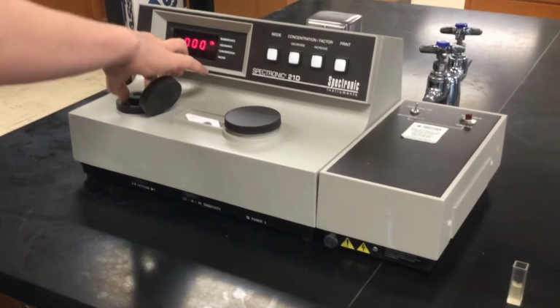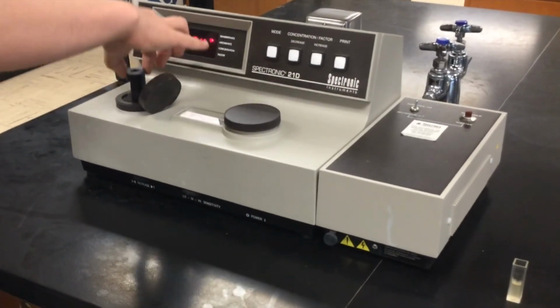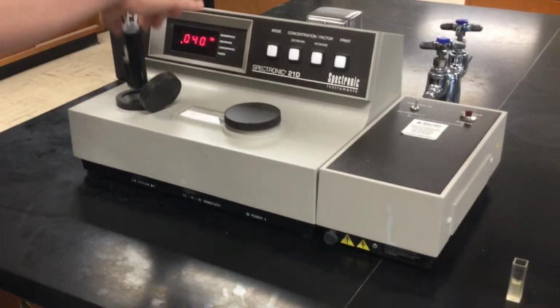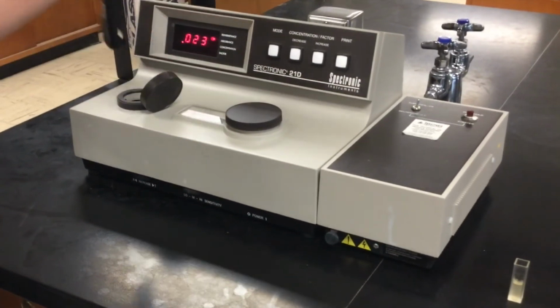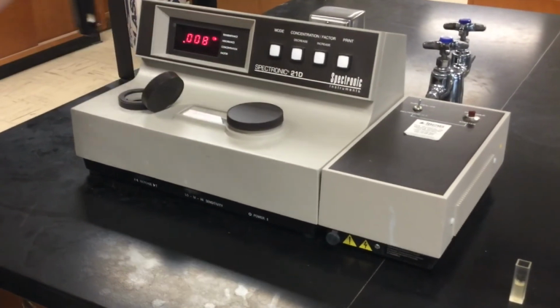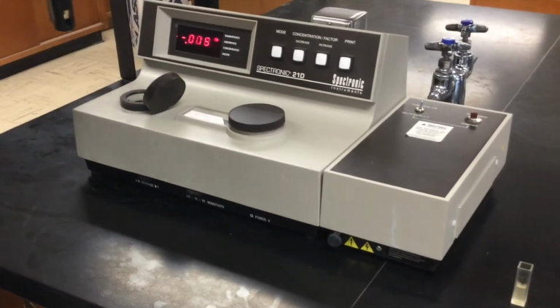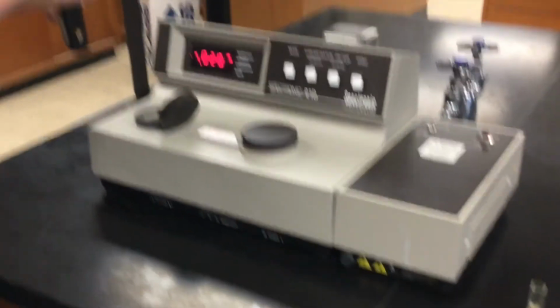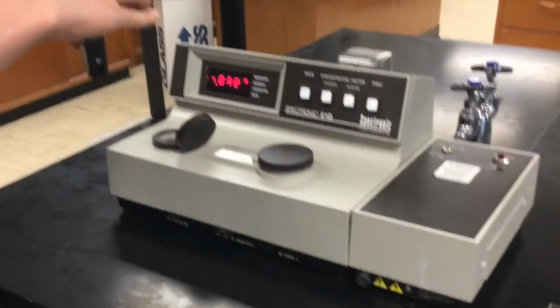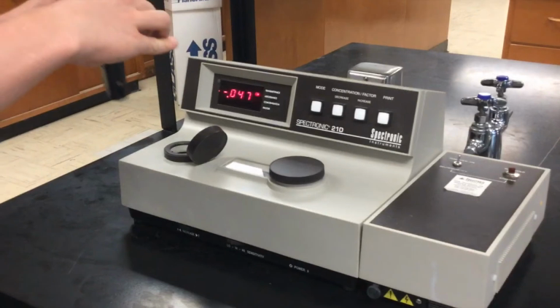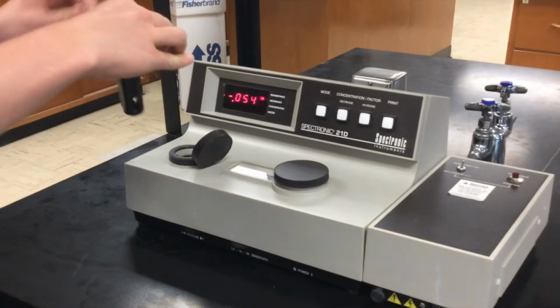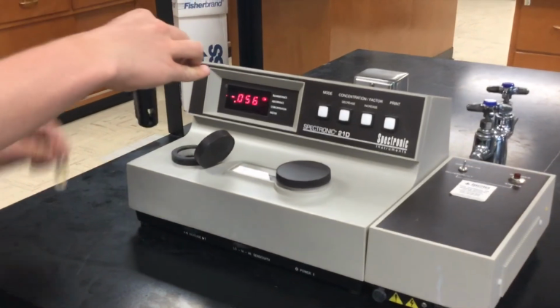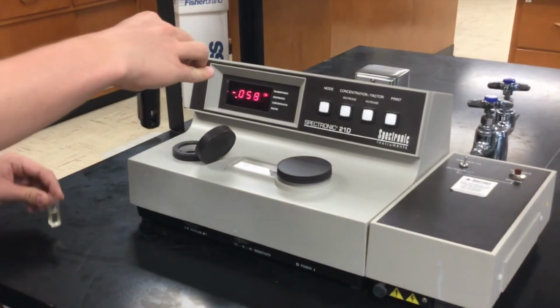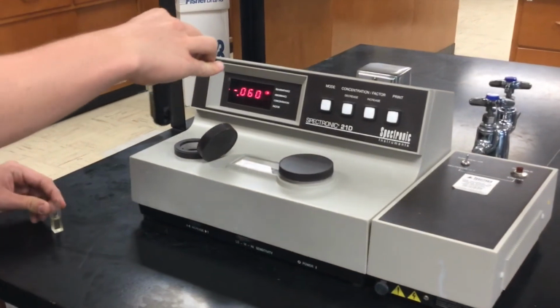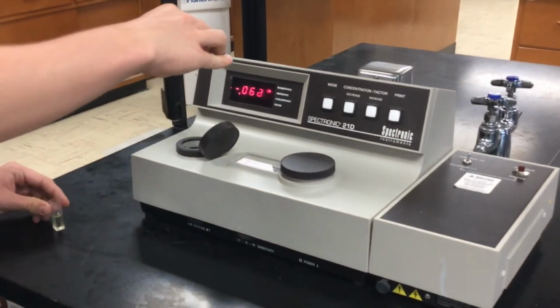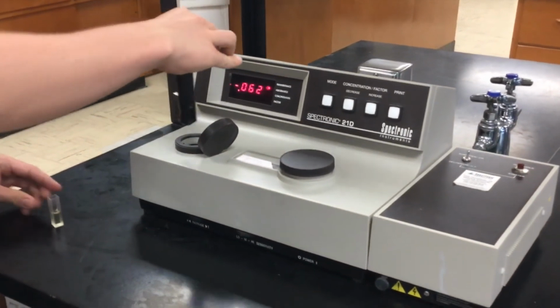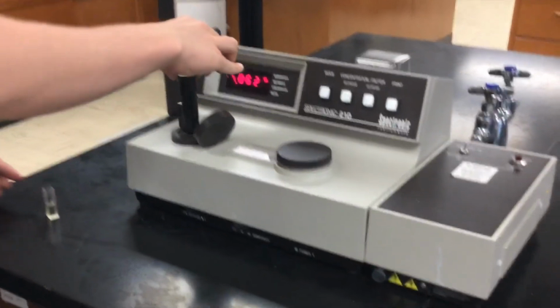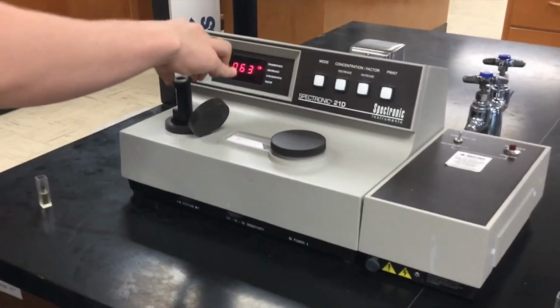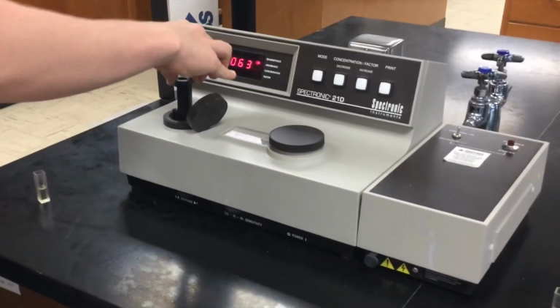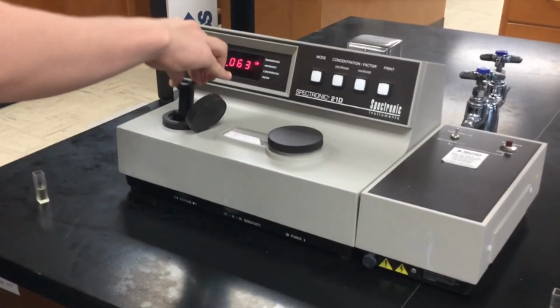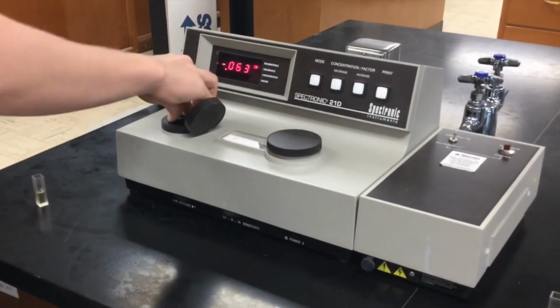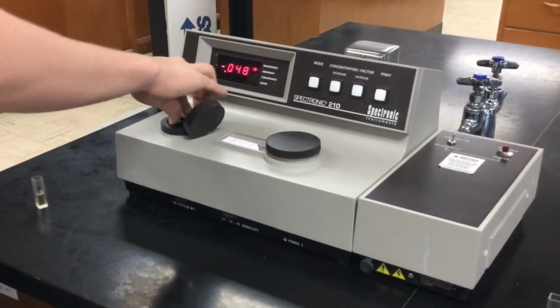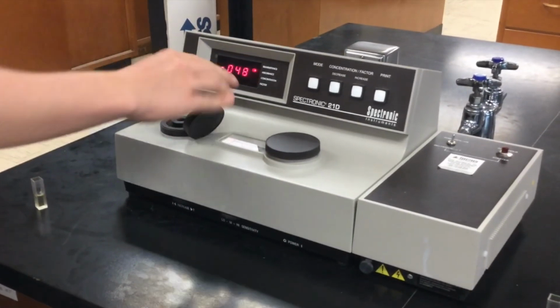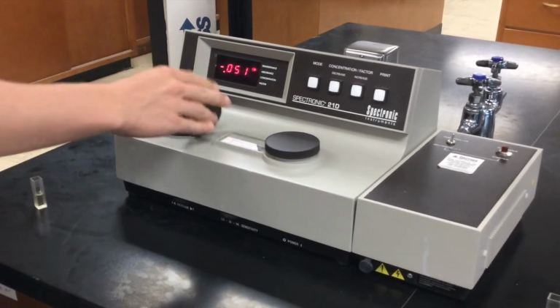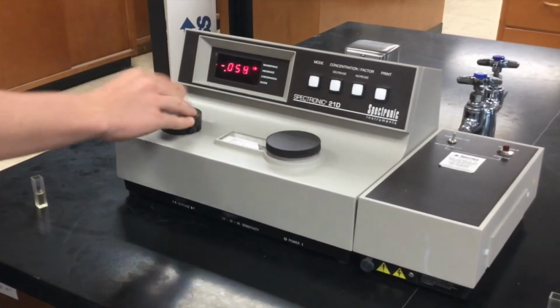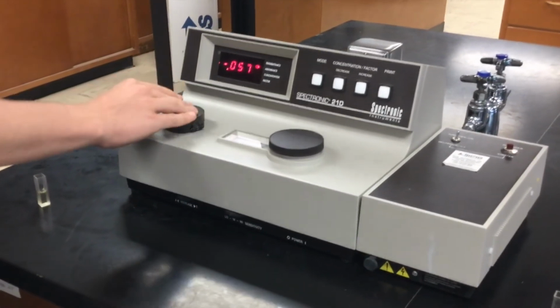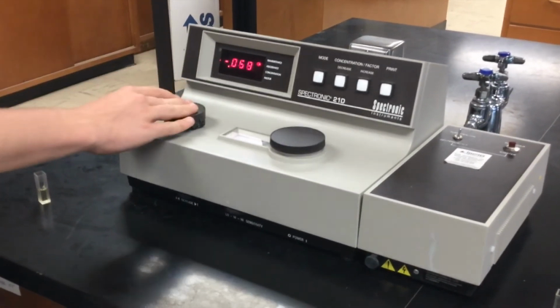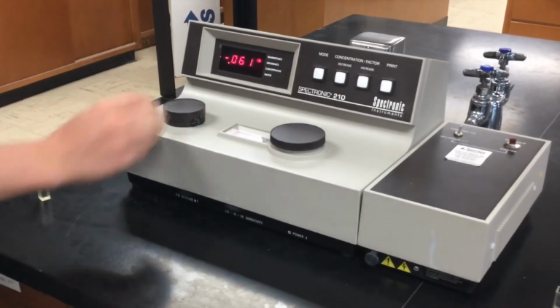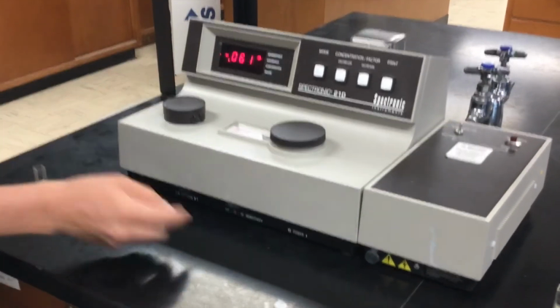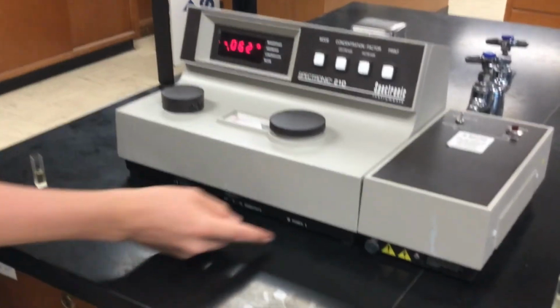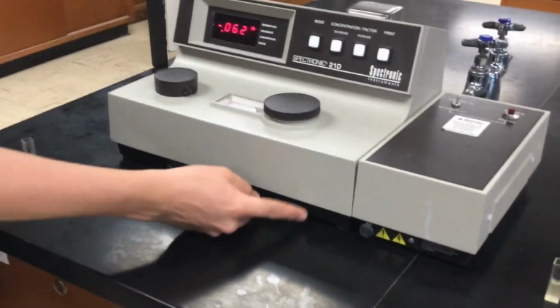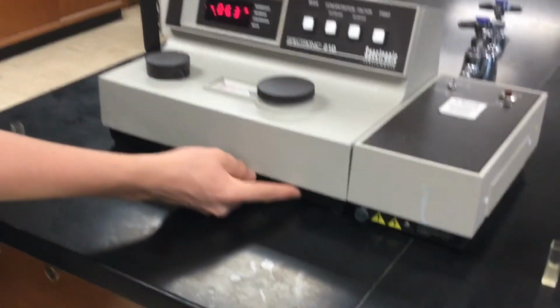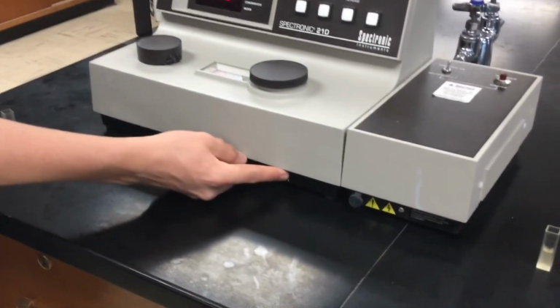Finally, remove the cuvette from the machine, and when you are done, turn it off and return it to its proper place.